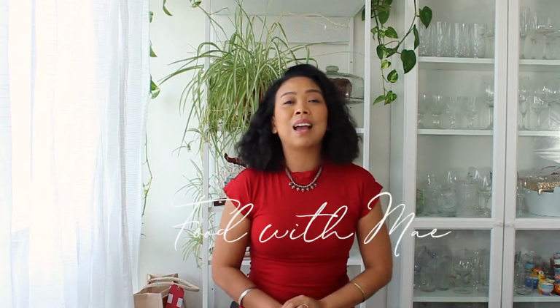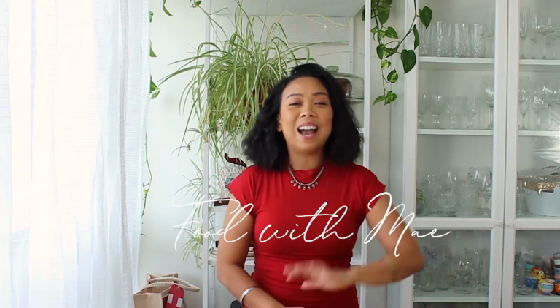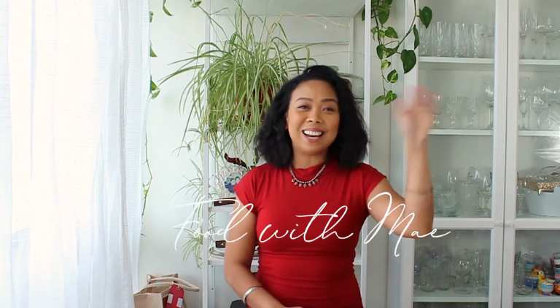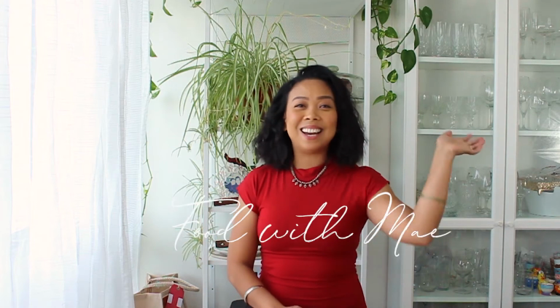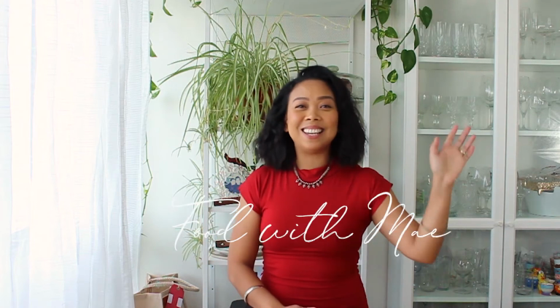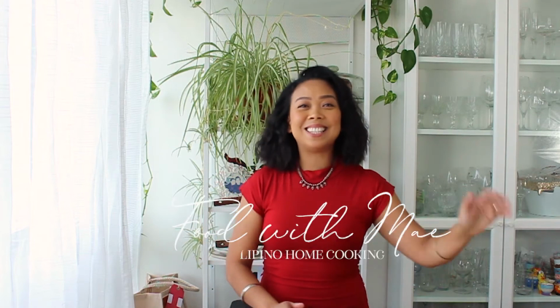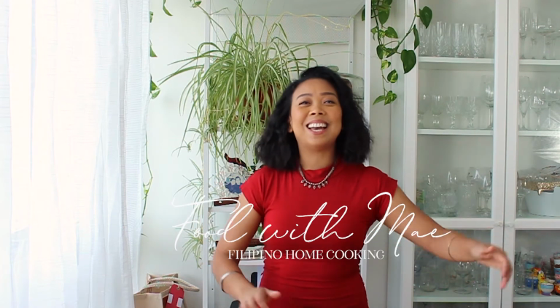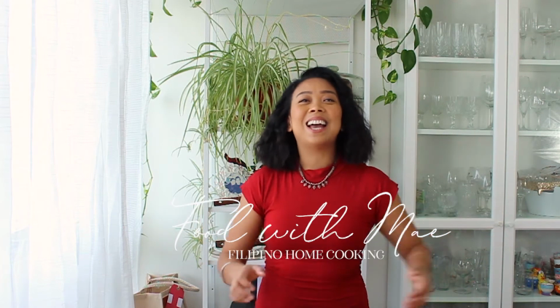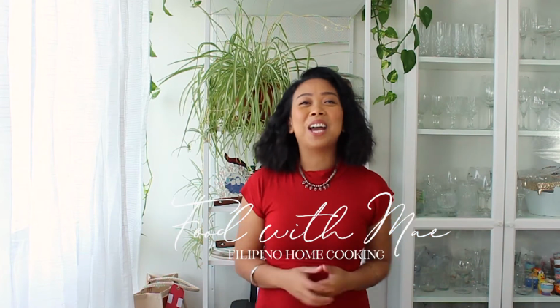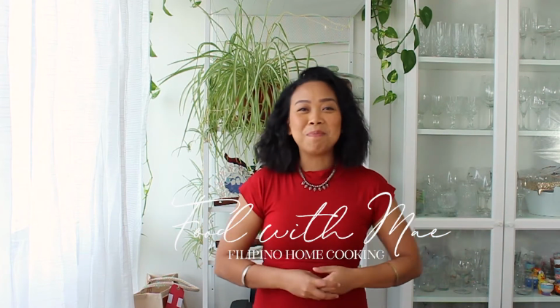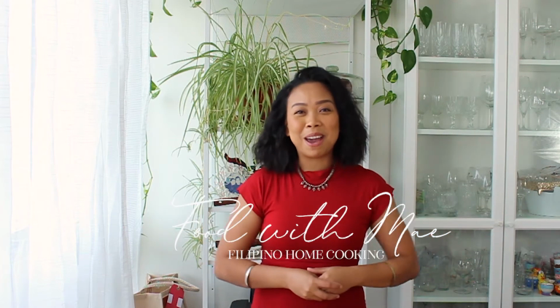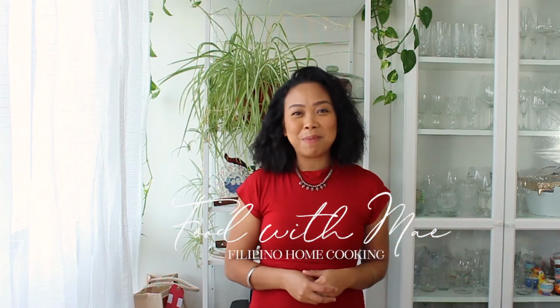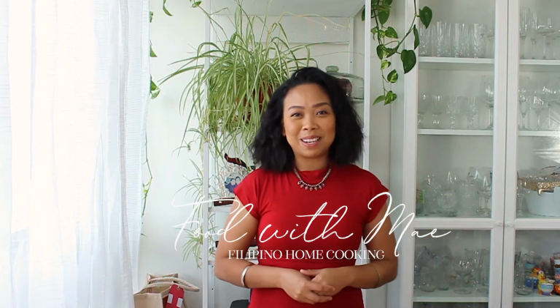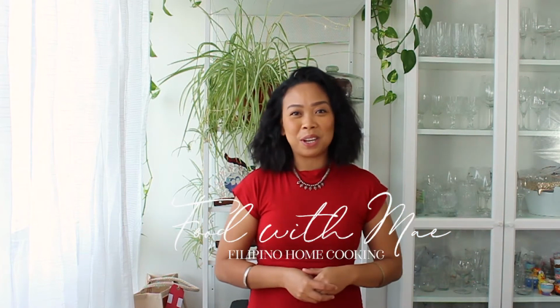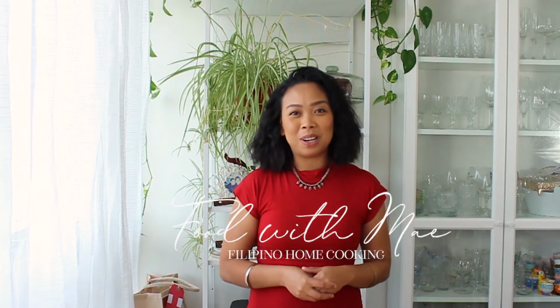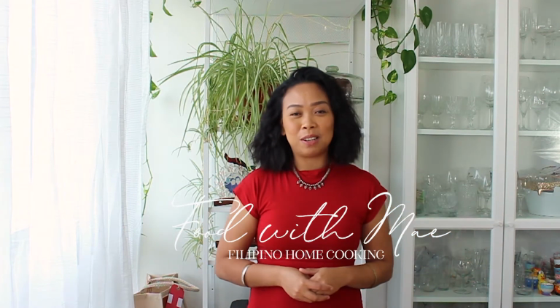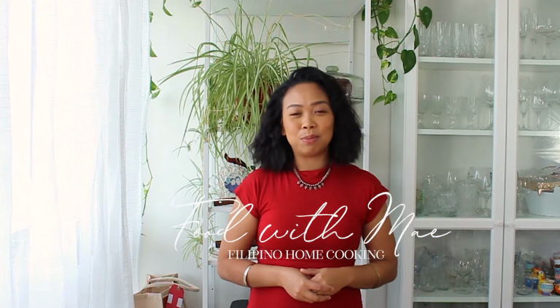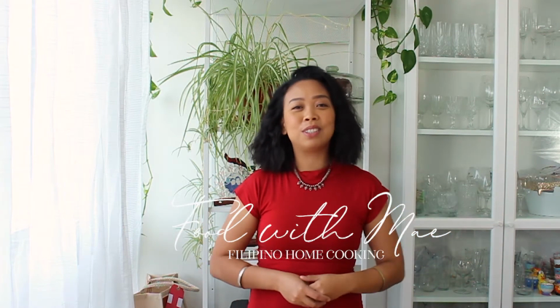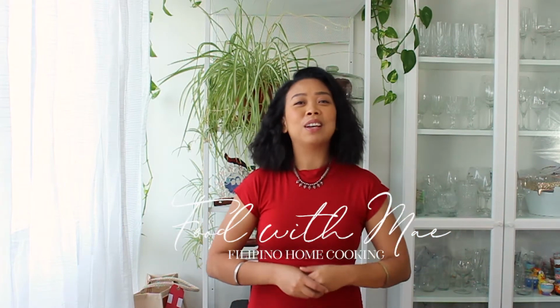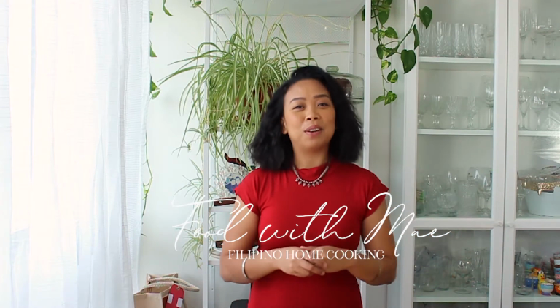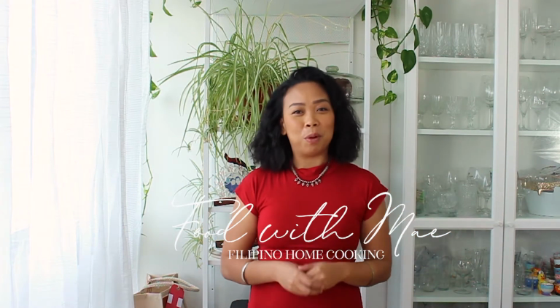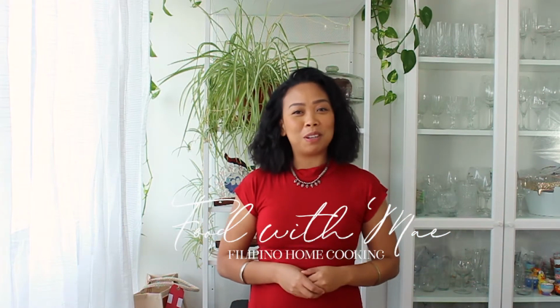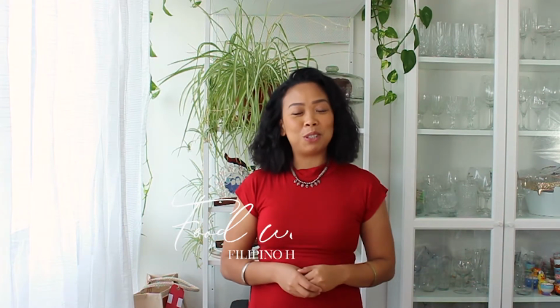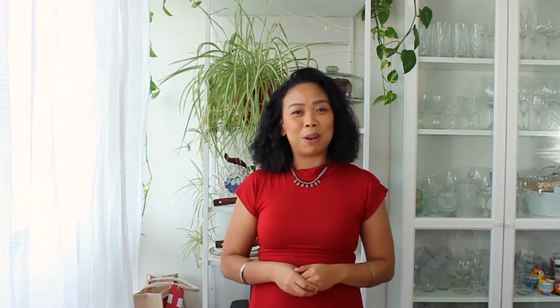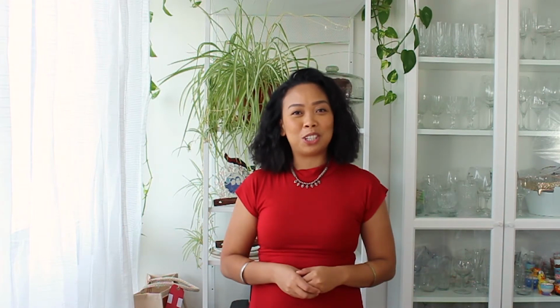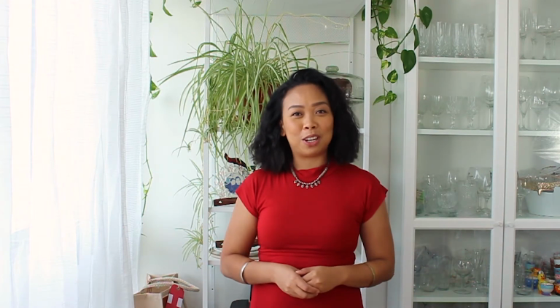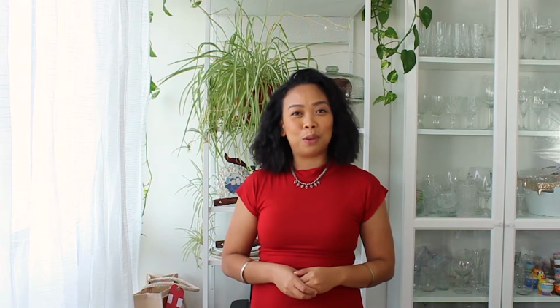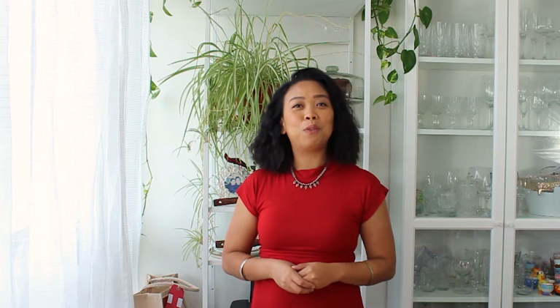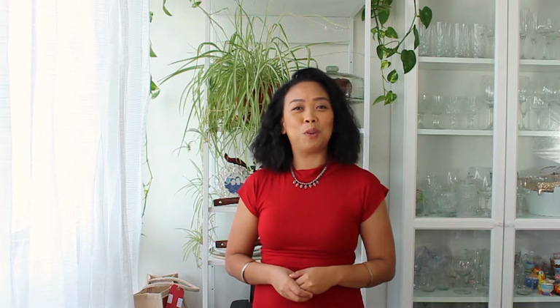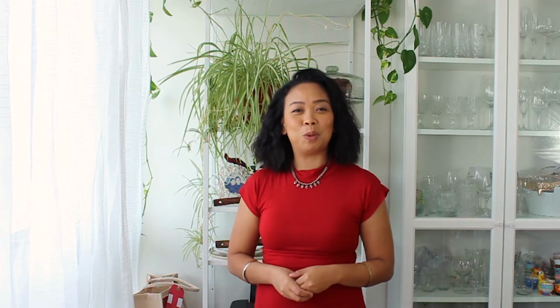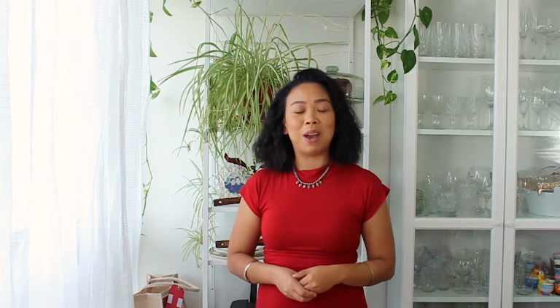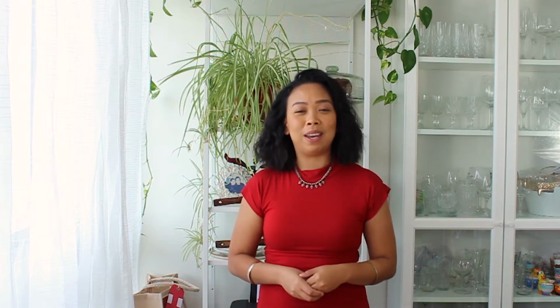Hi guys, I'm Mae Modnaia Williams, welcome to my channel Food with Mae.